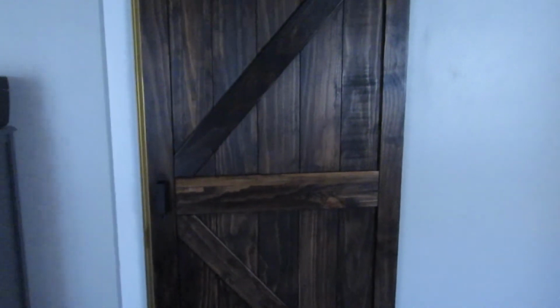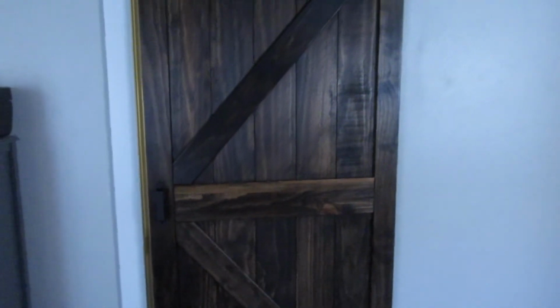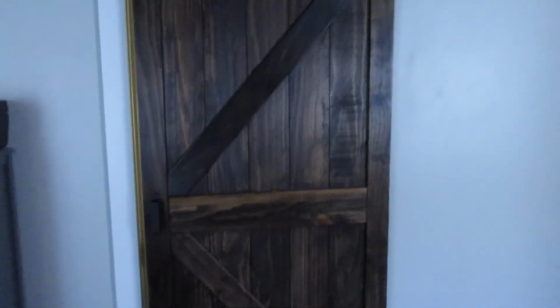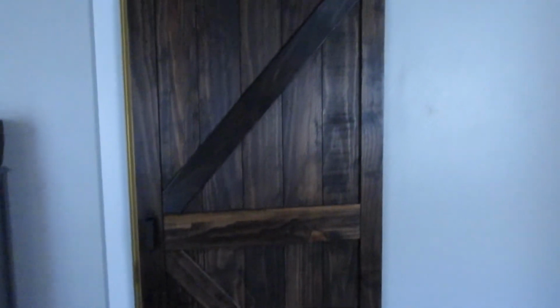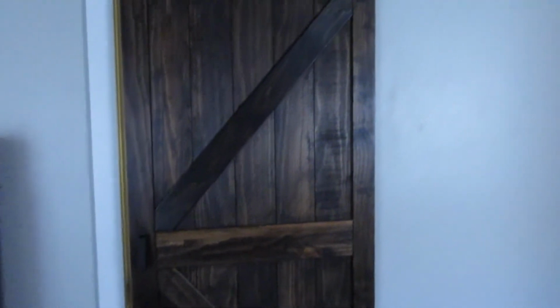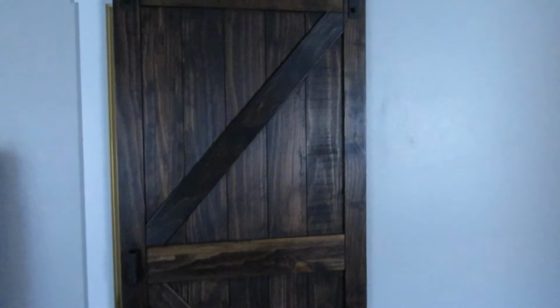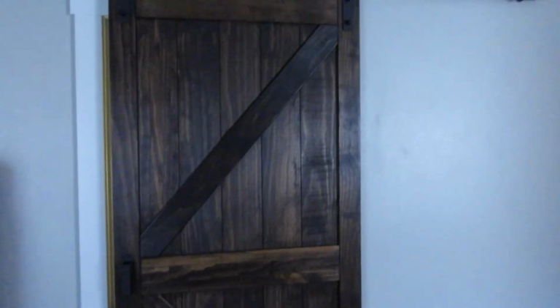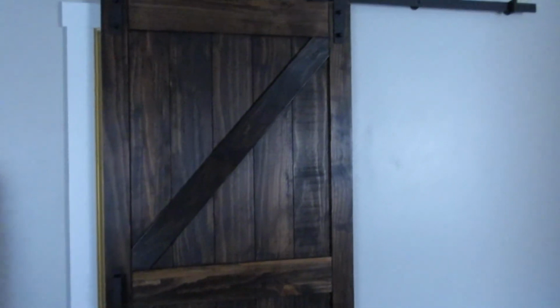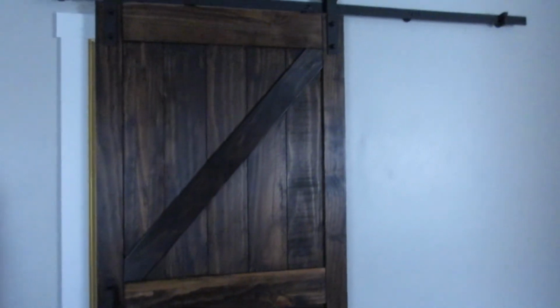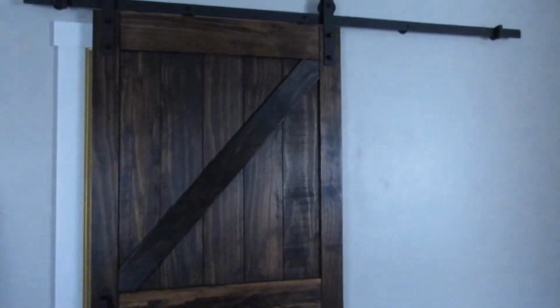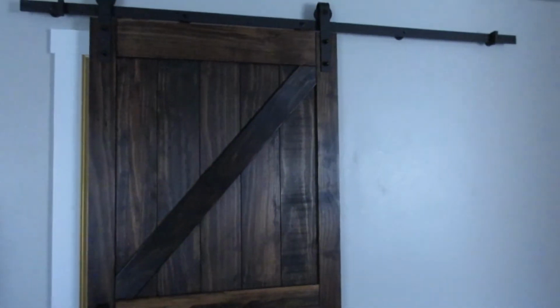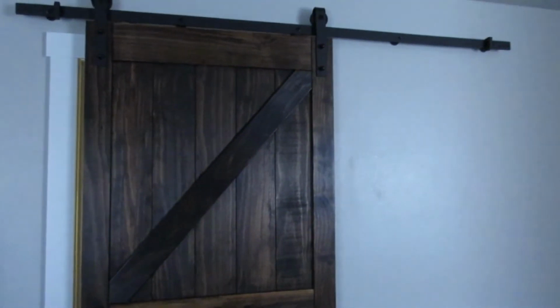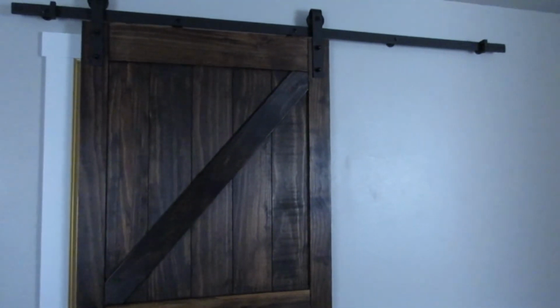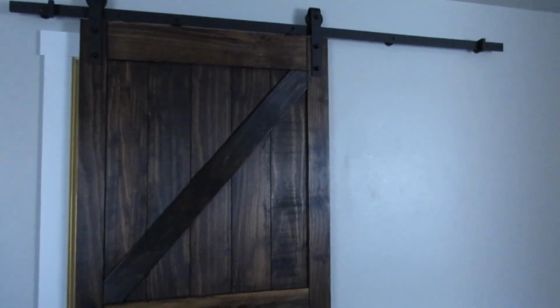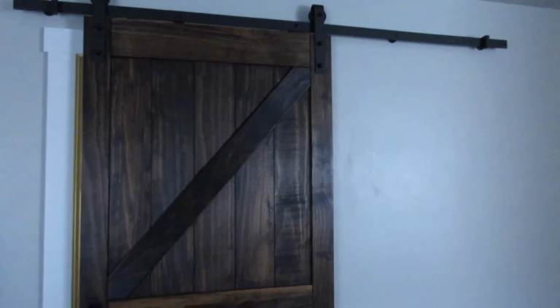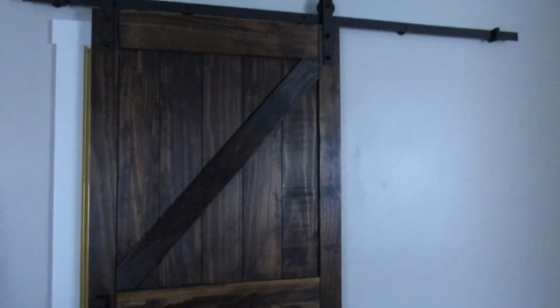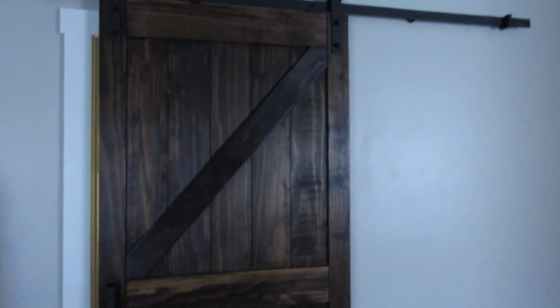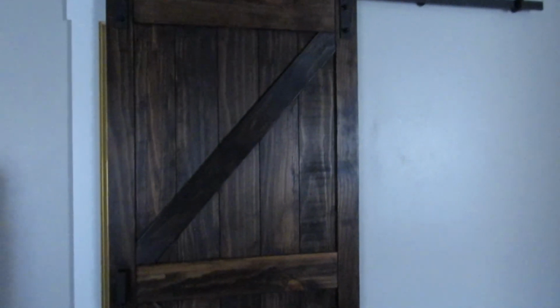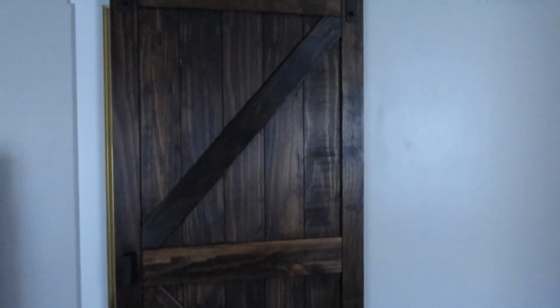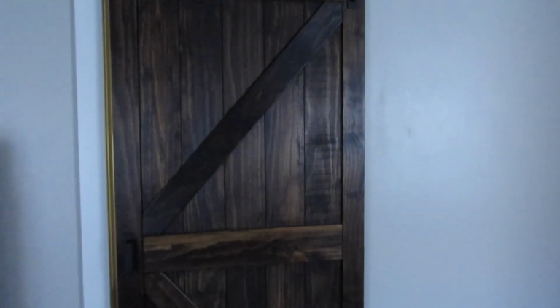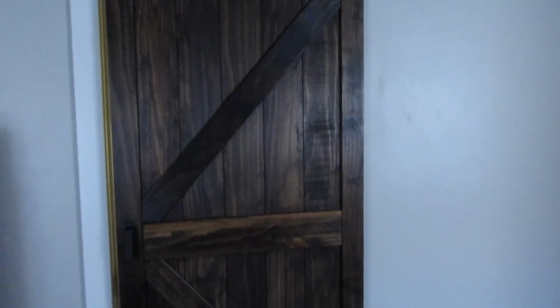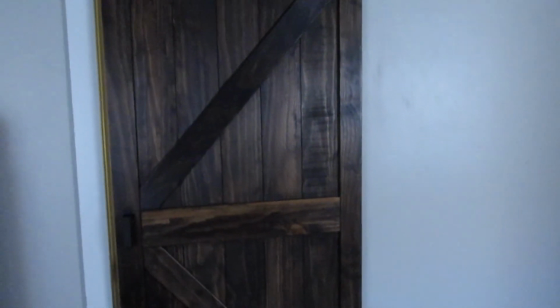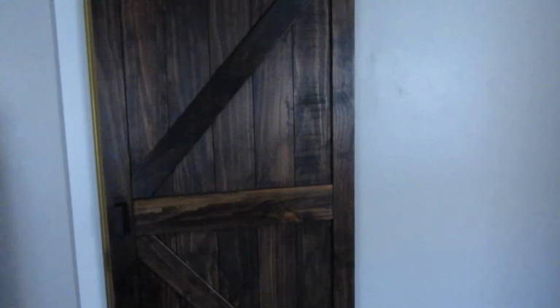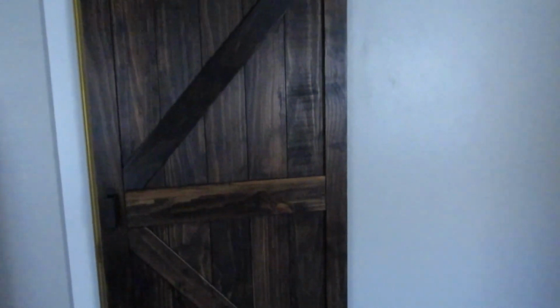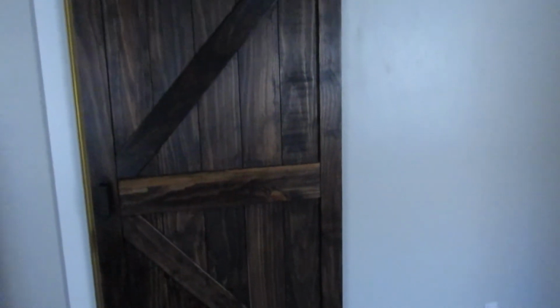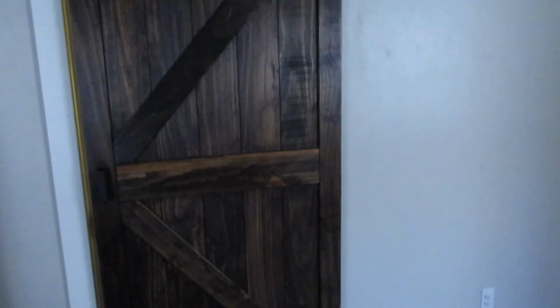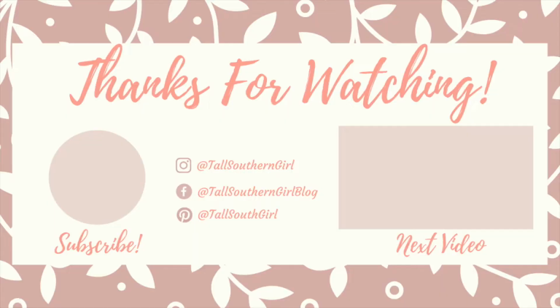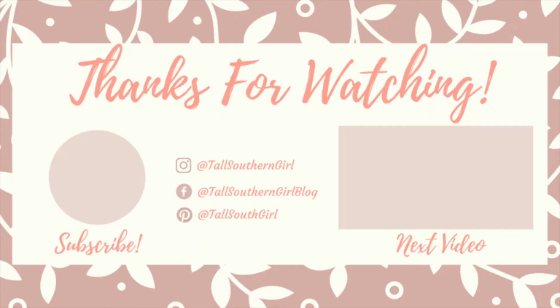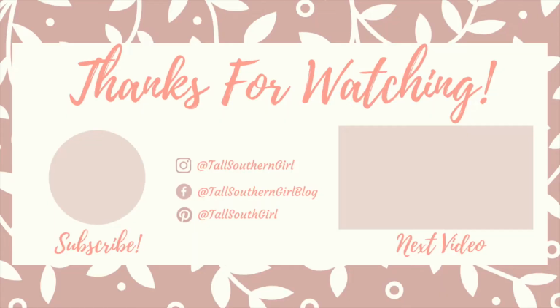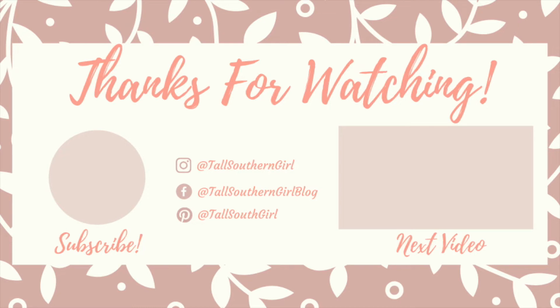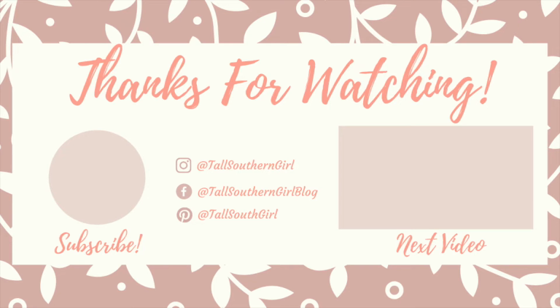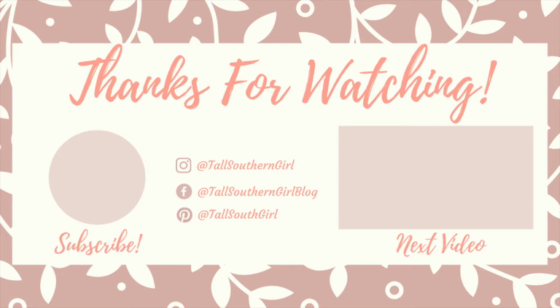Thank you so much, make sure you subscribe to my channel. See you next time, bye!